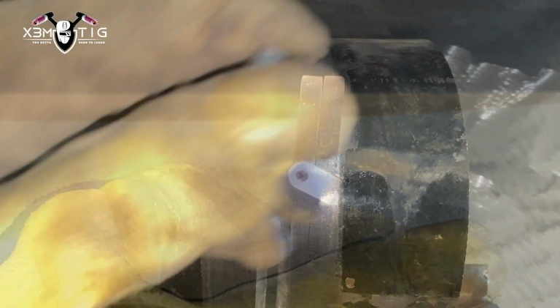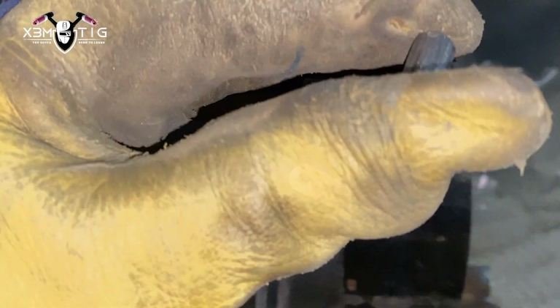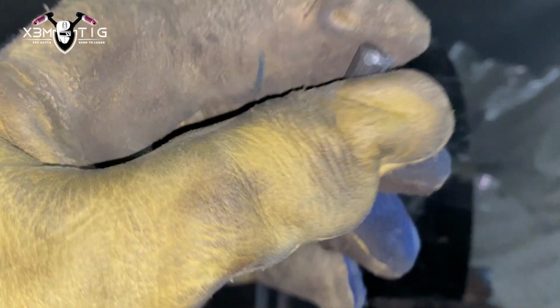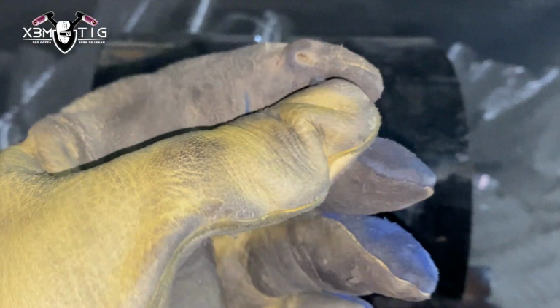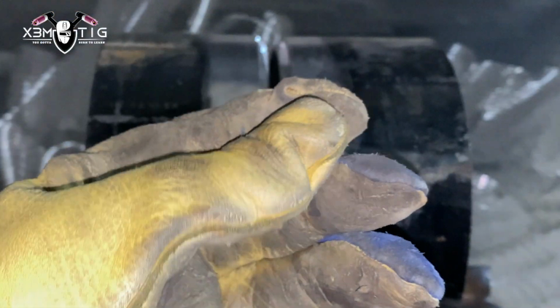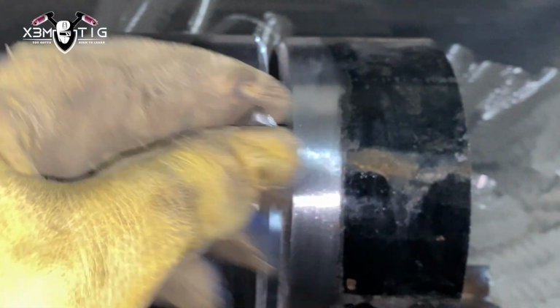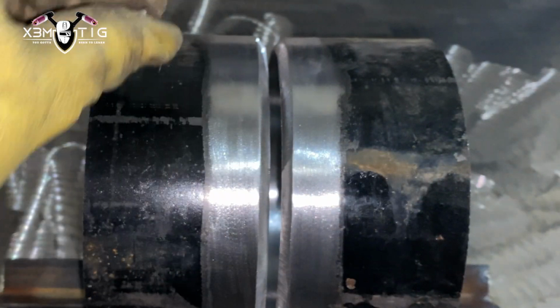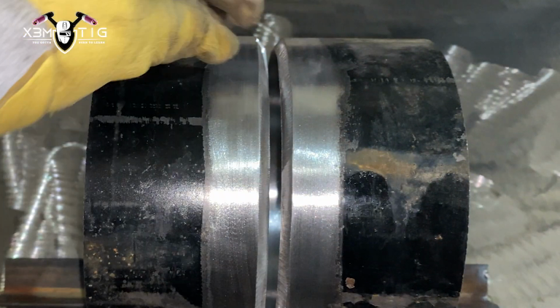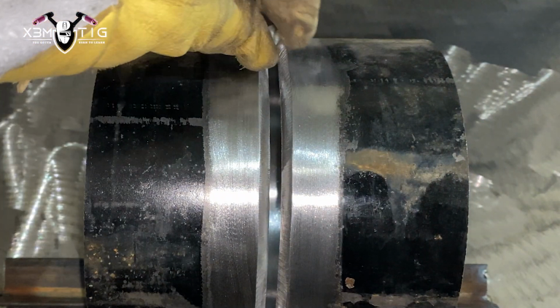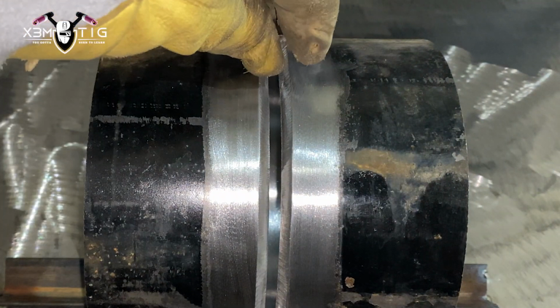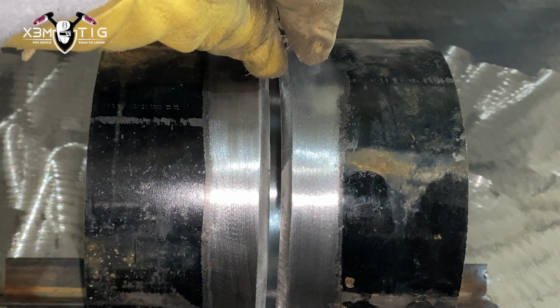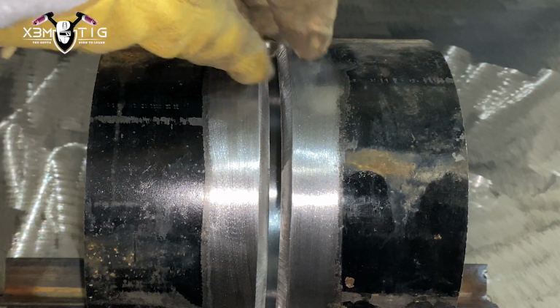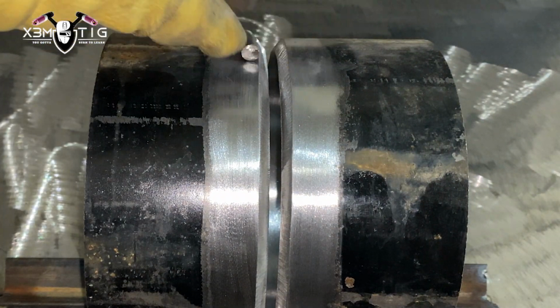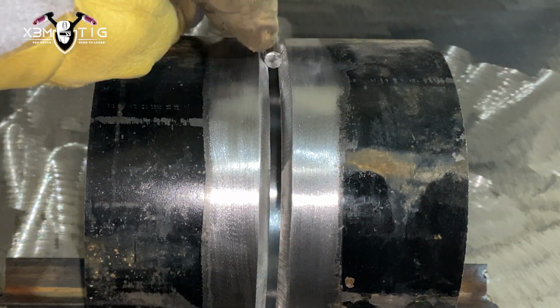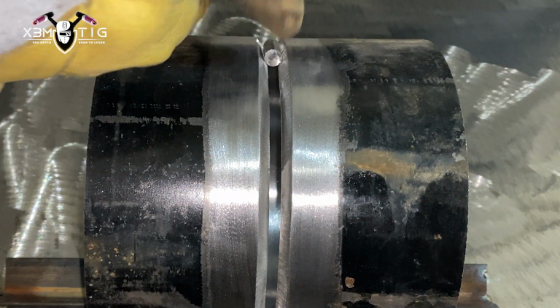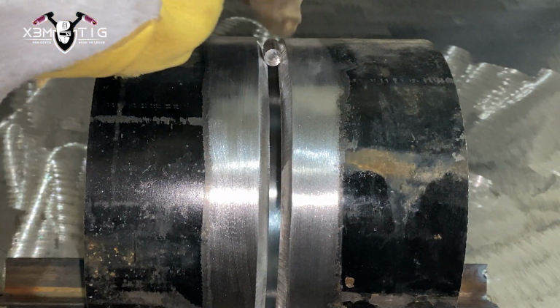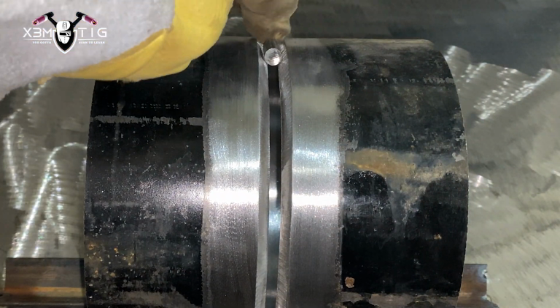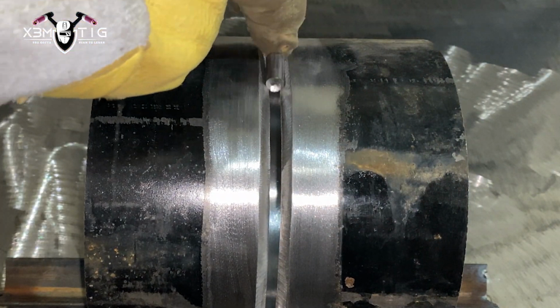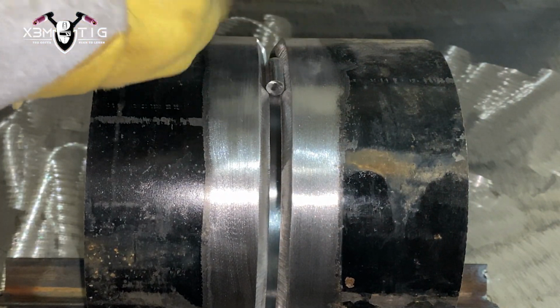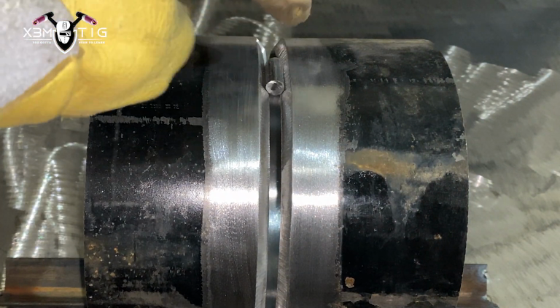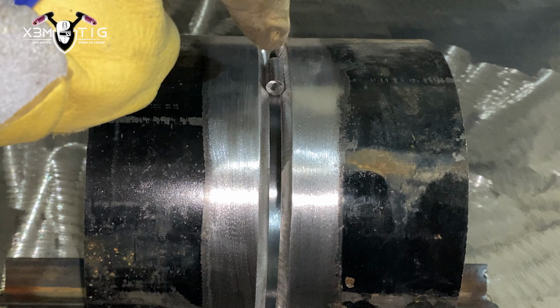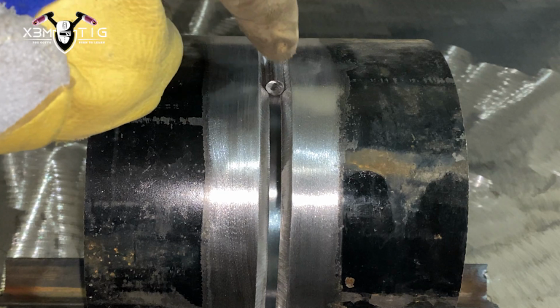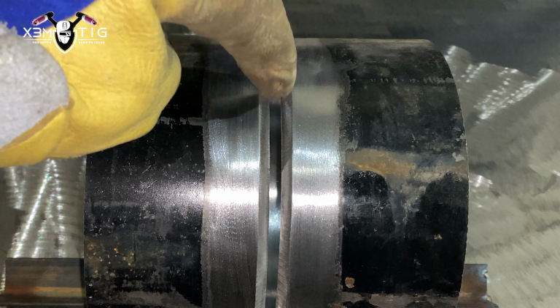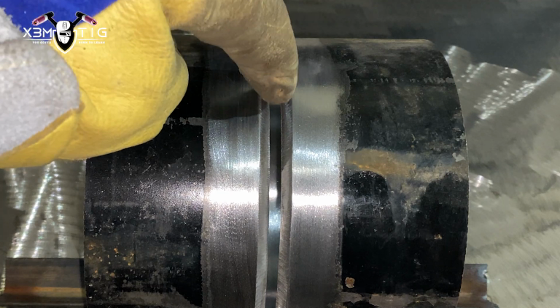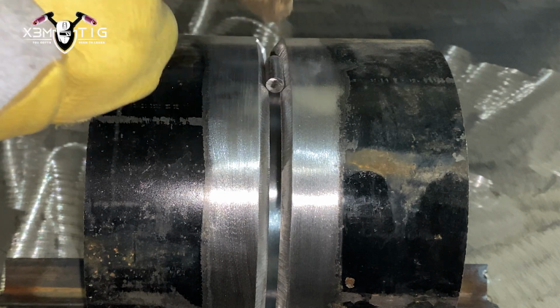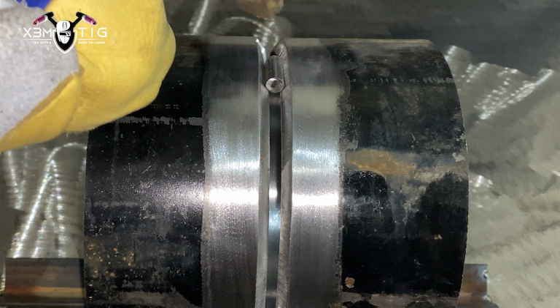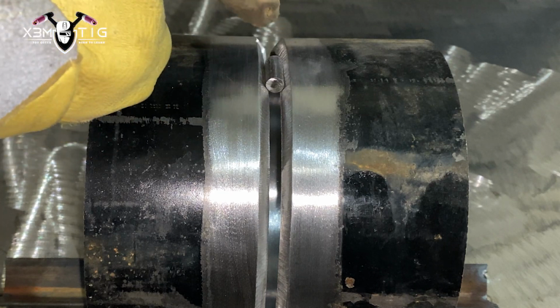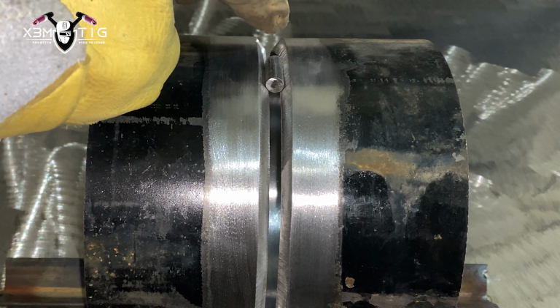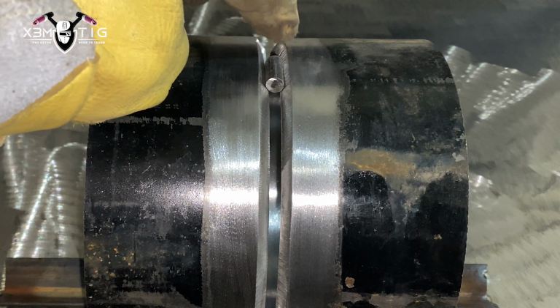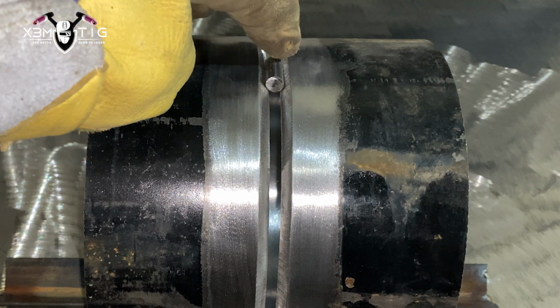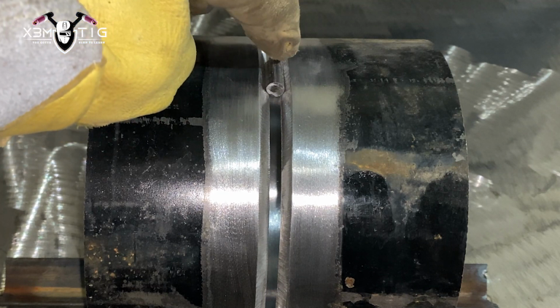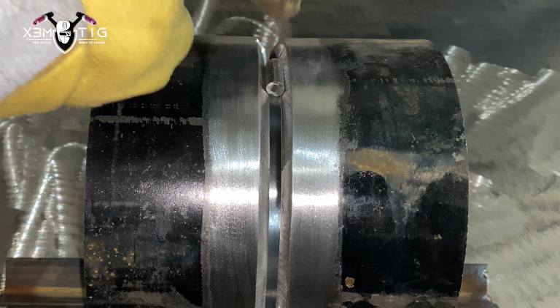If you gotta fix a little bit, do some little adjustment with your fitting. This is barely even one mil. For the tack, it's going to be a bridge tack.